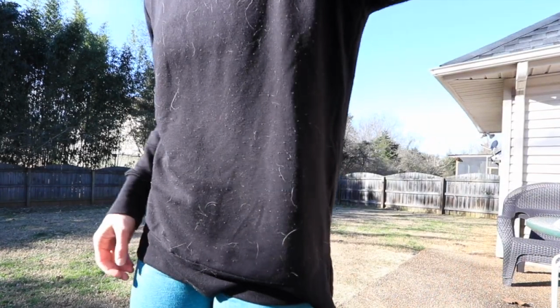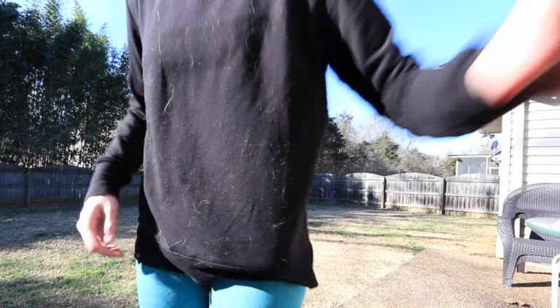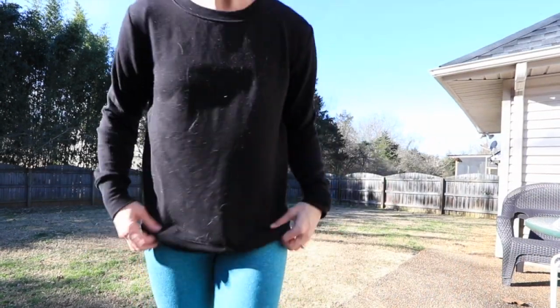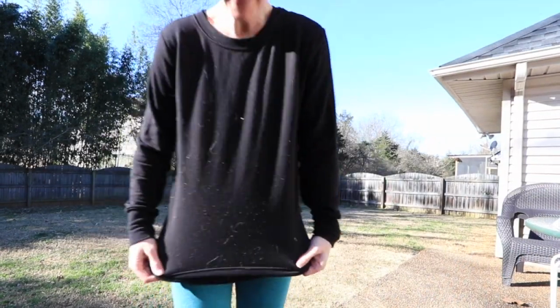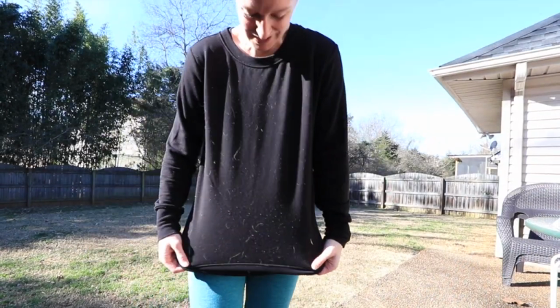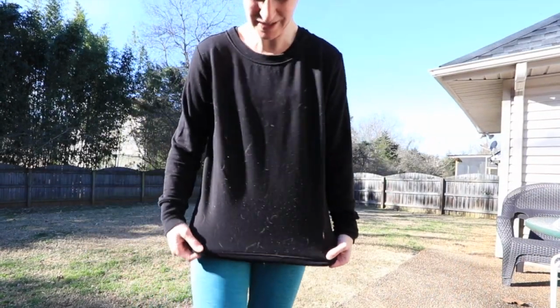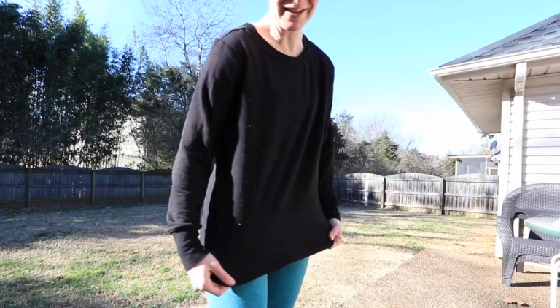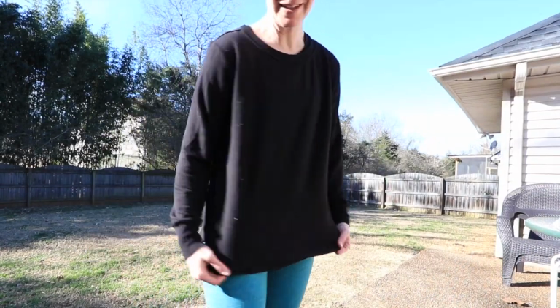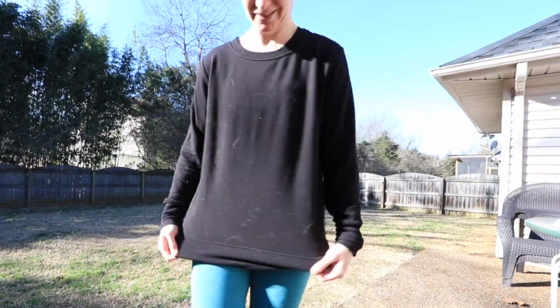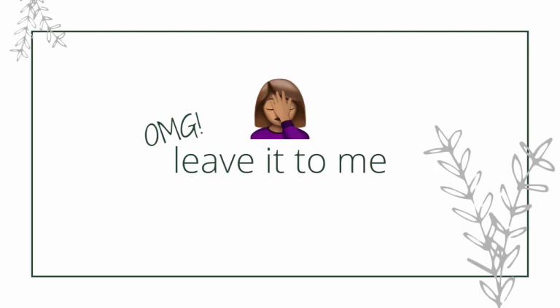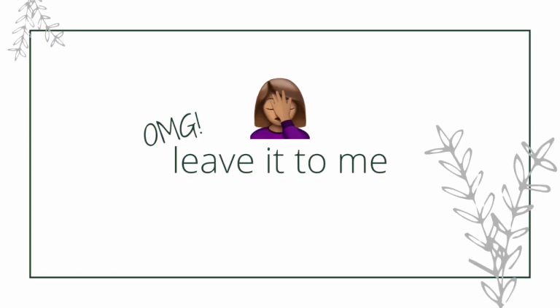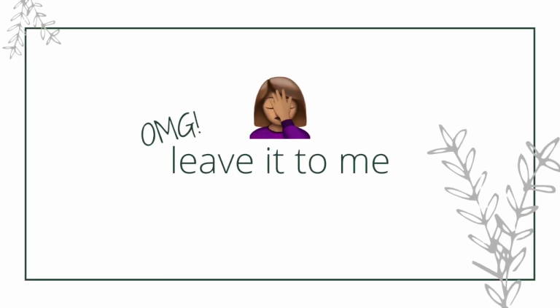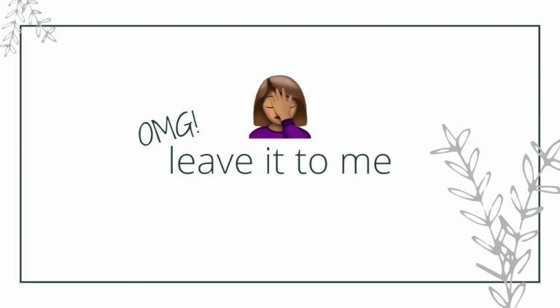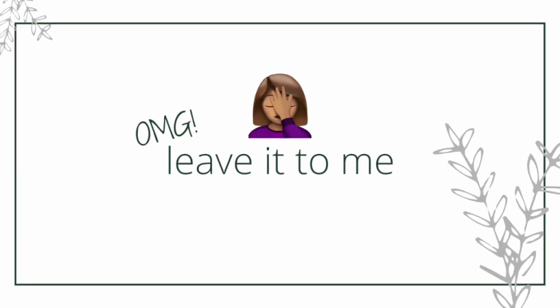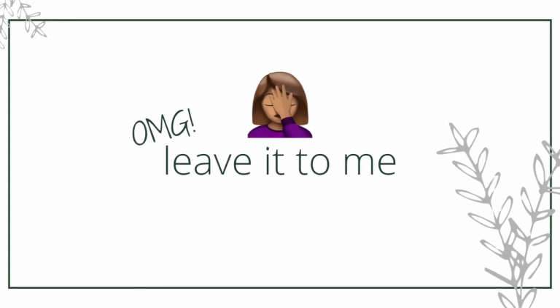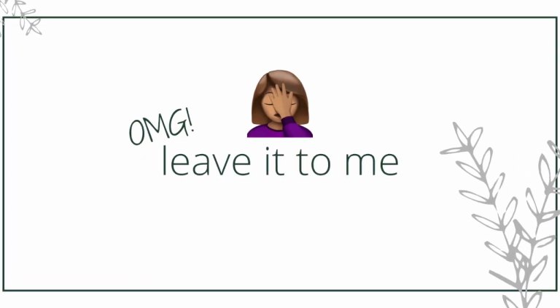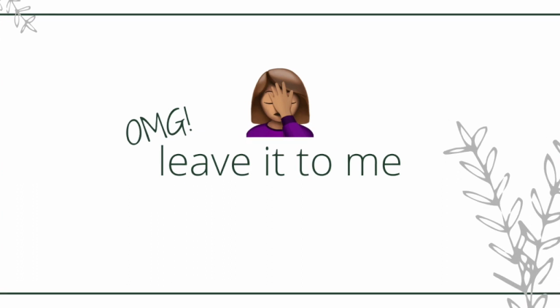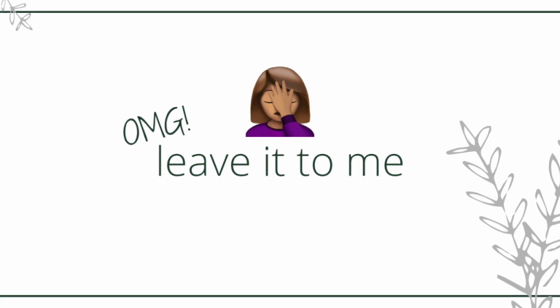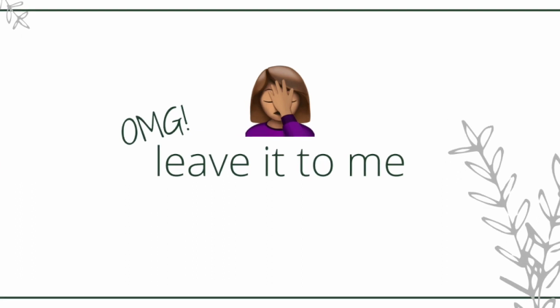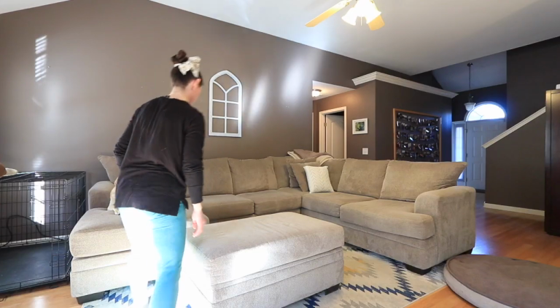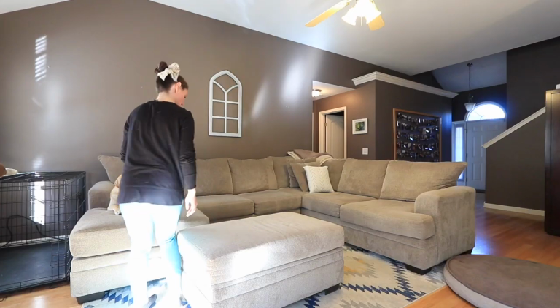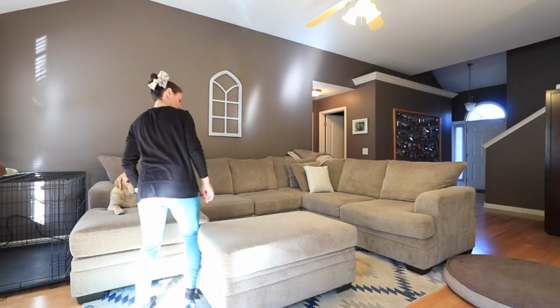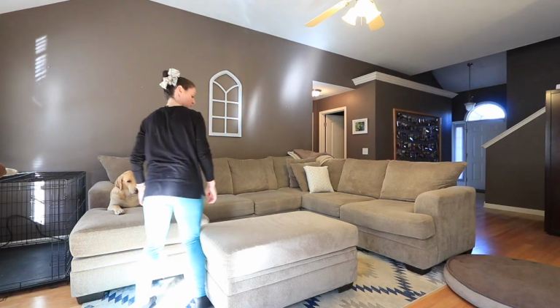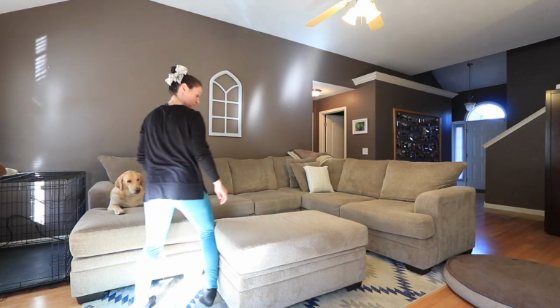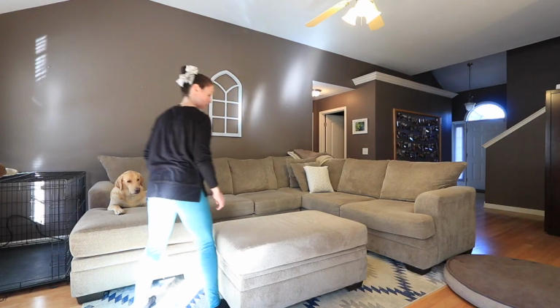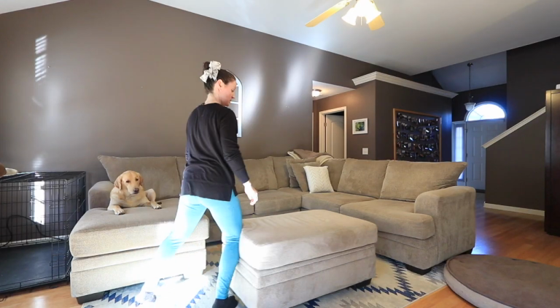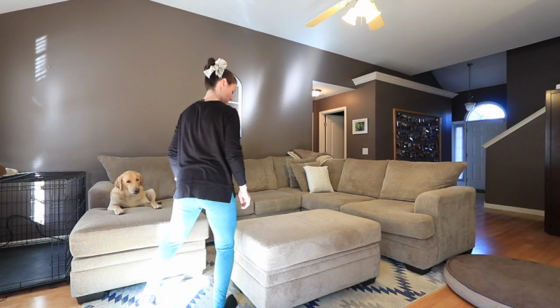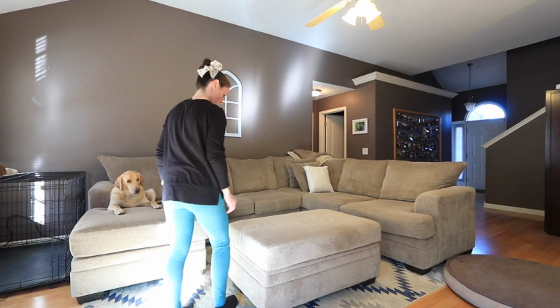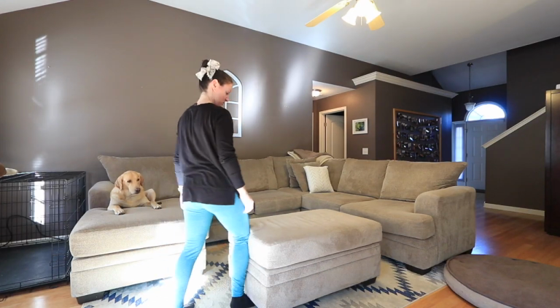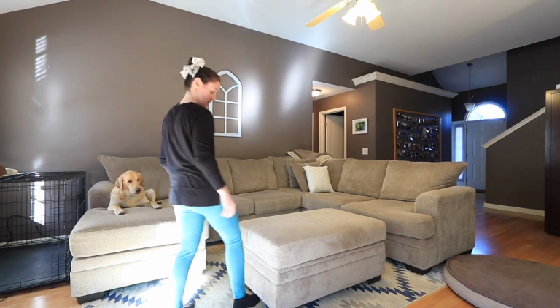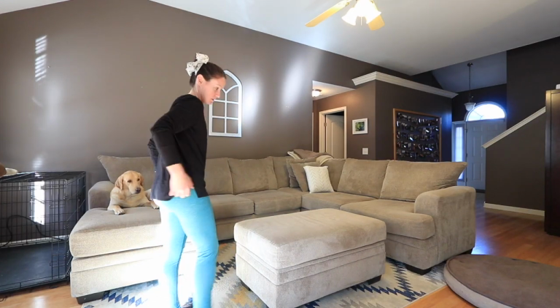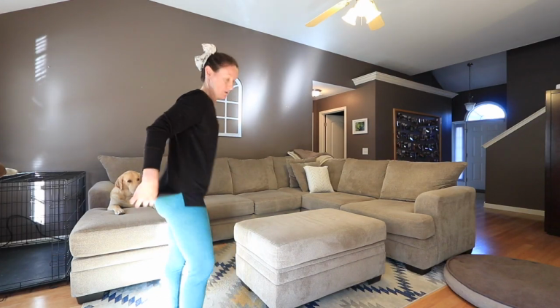Leave it to me — I'm the one who decides to wear black on the day that I'm going to clean up all of the pet hair. Crazy.